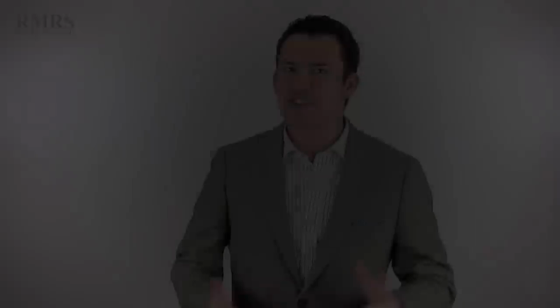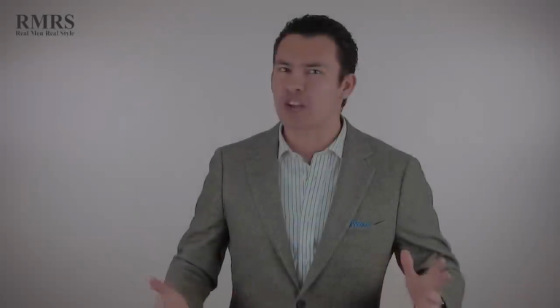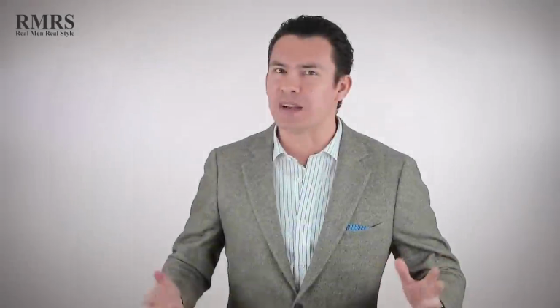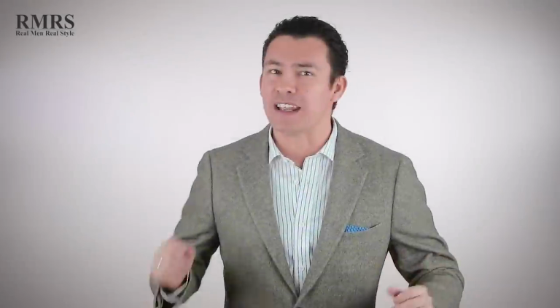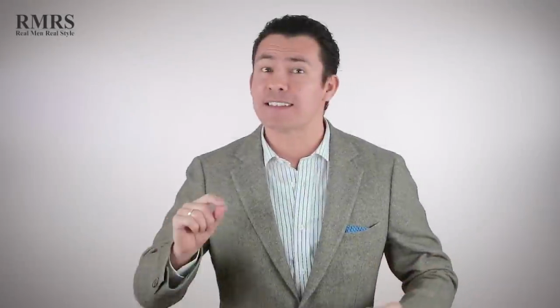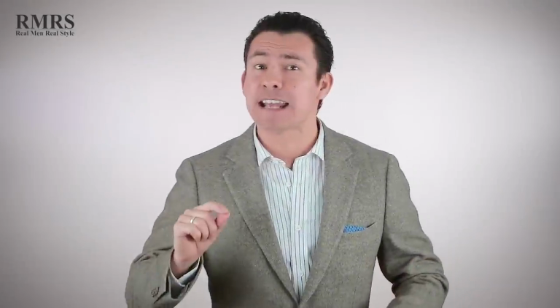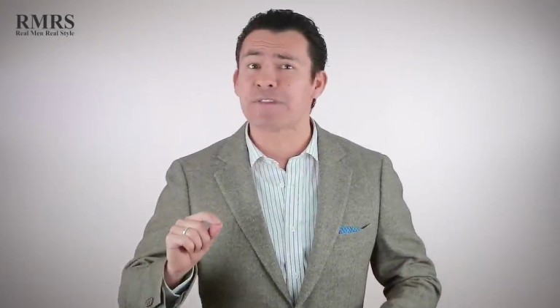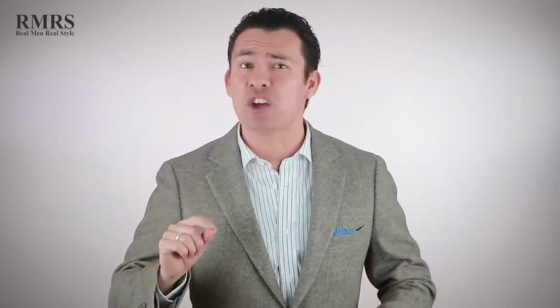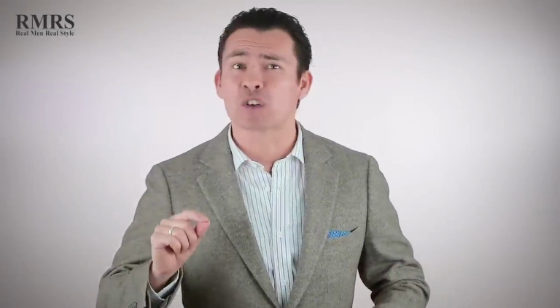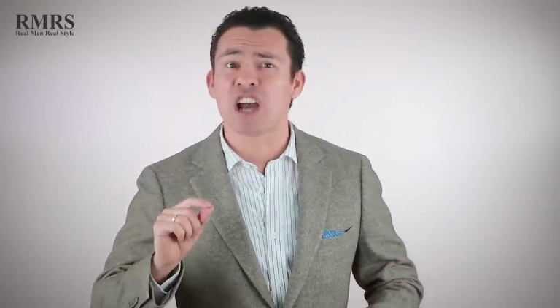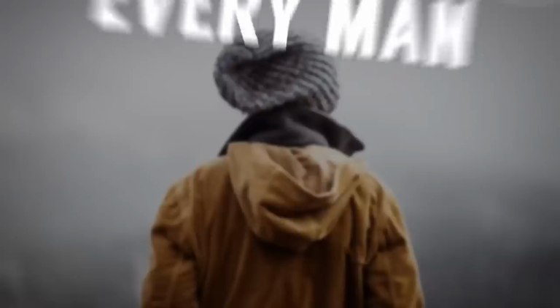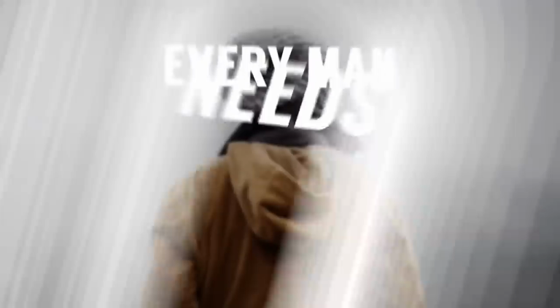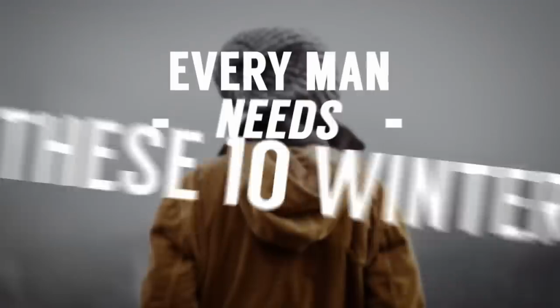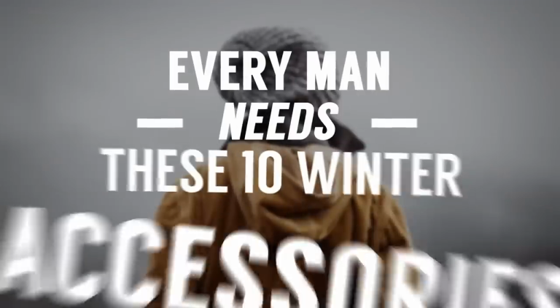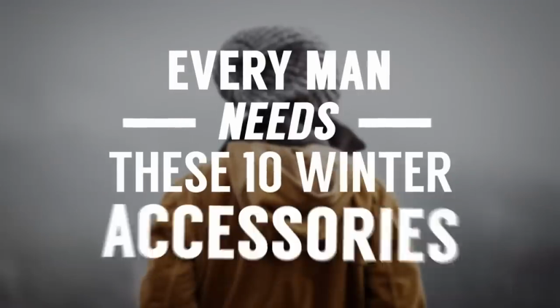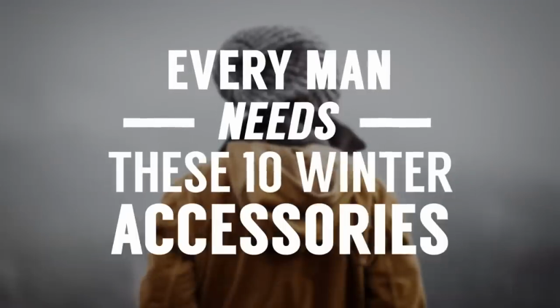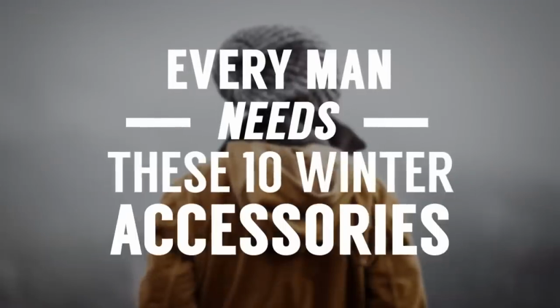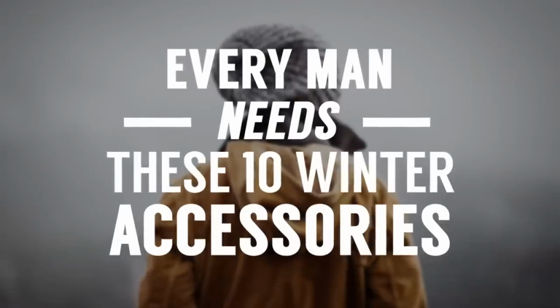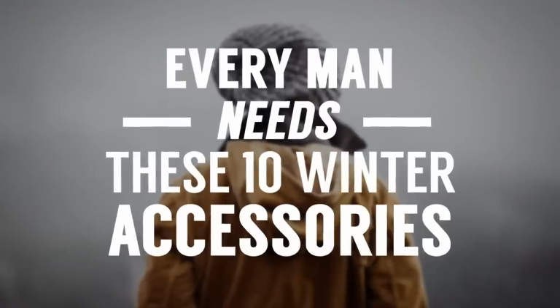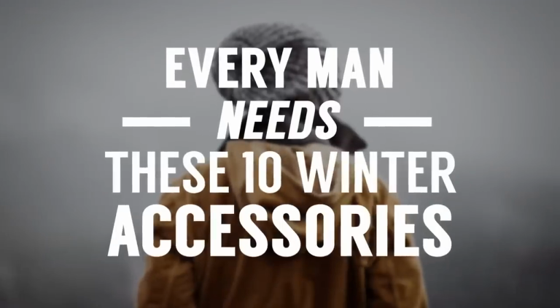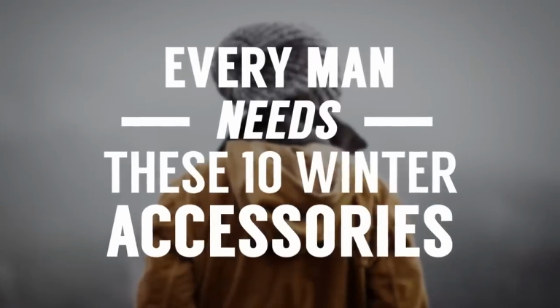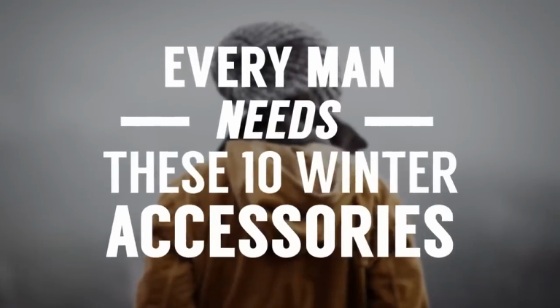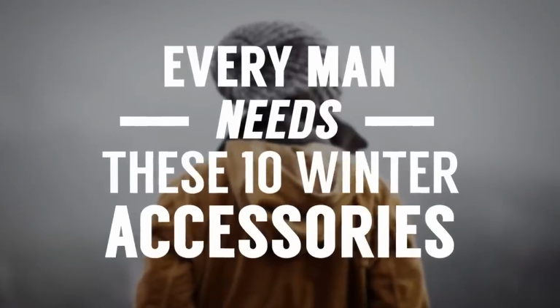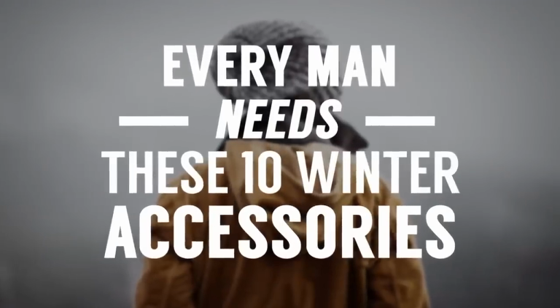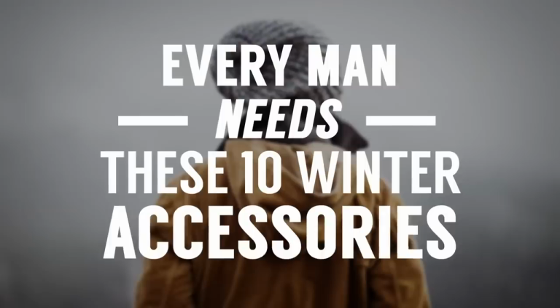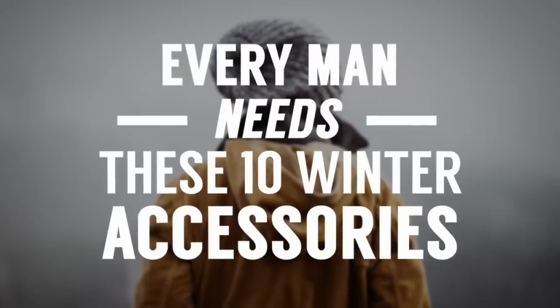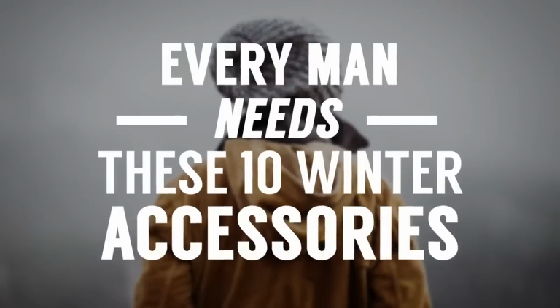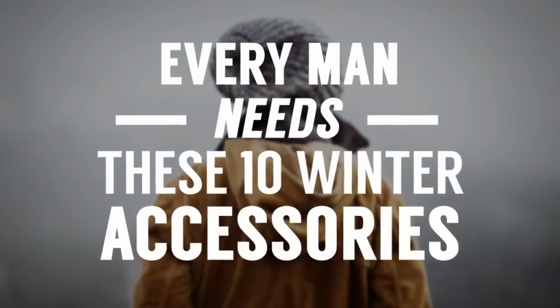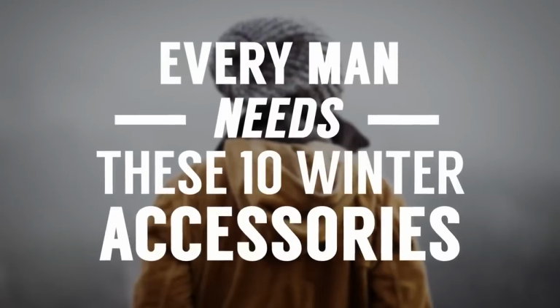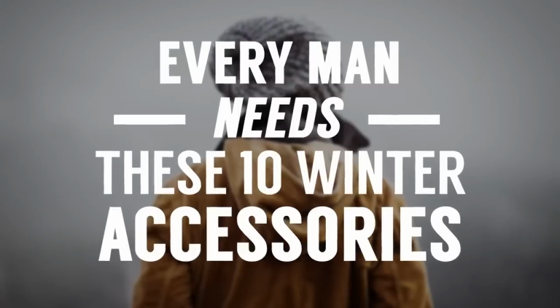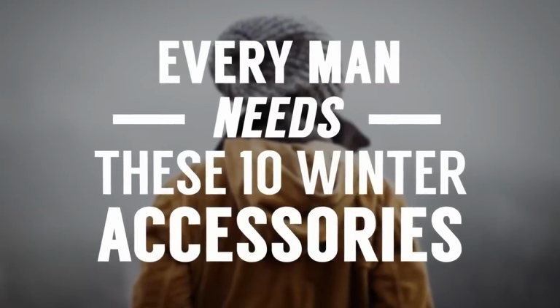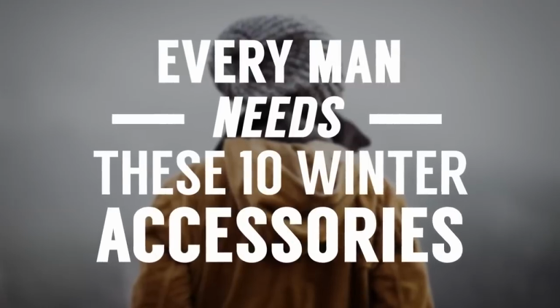Gentlemen, in today's video we're talking about ten winter accessories that should be in every man's wardrobe.